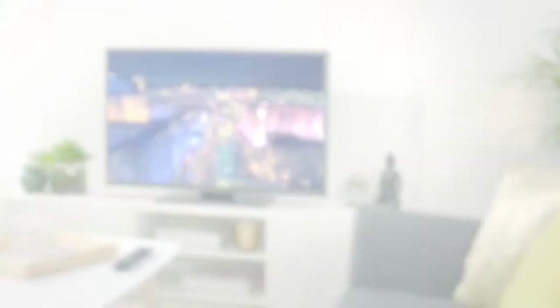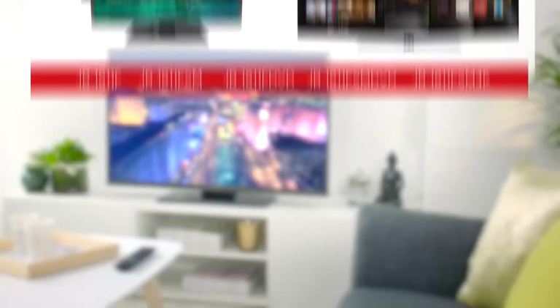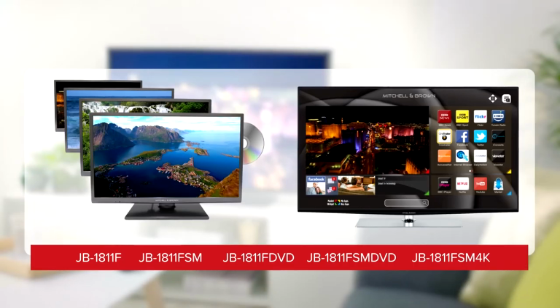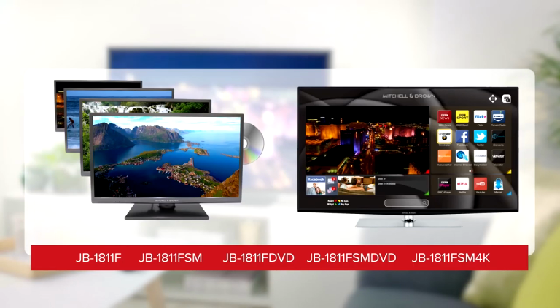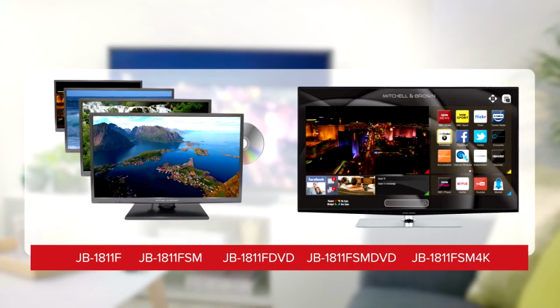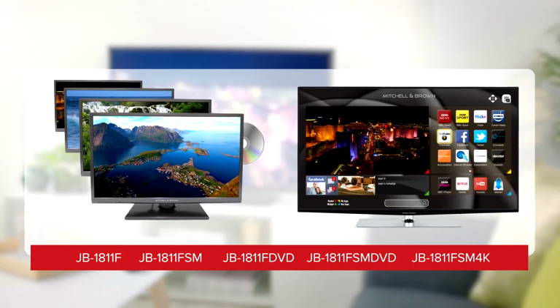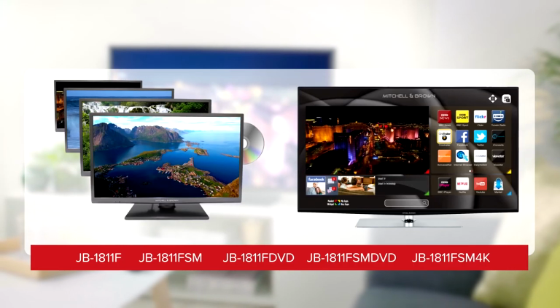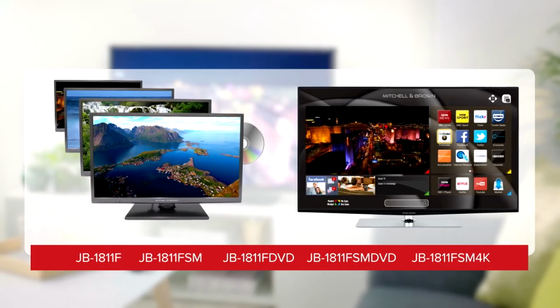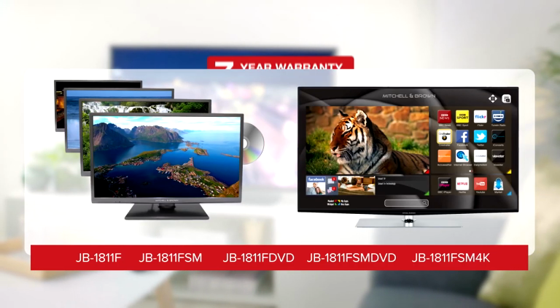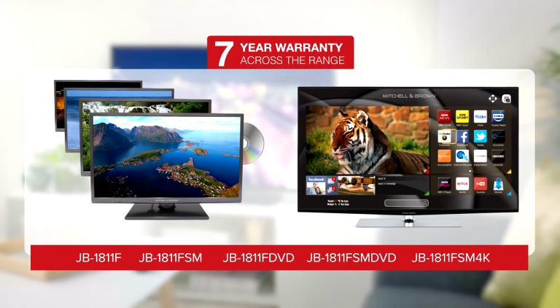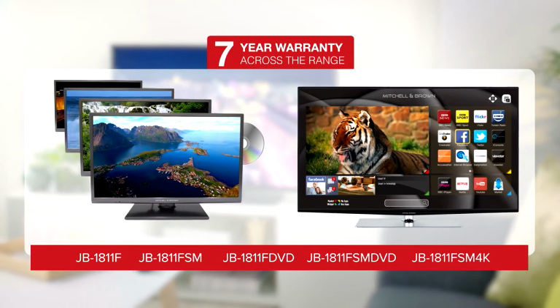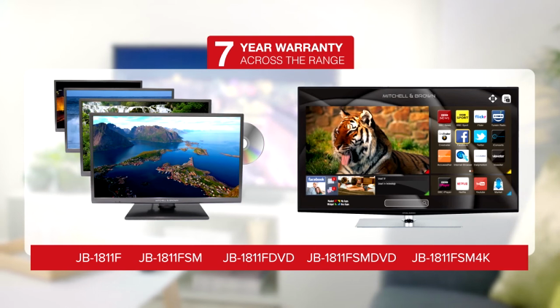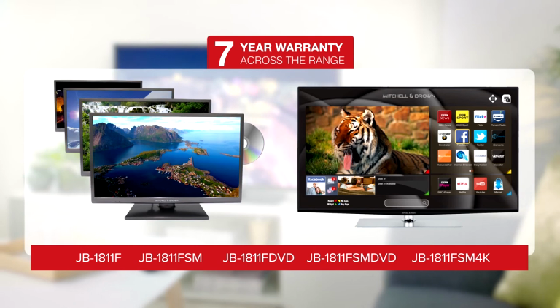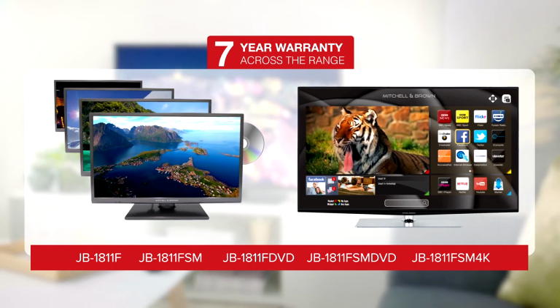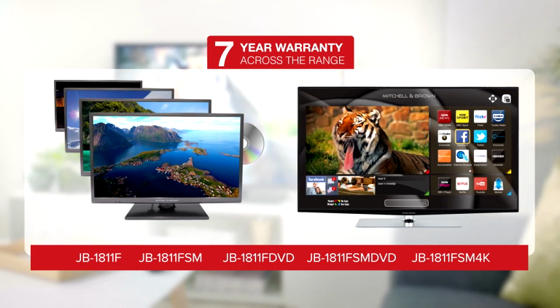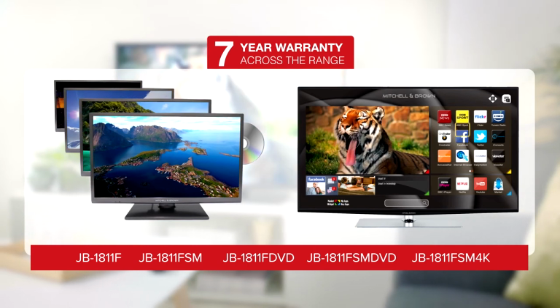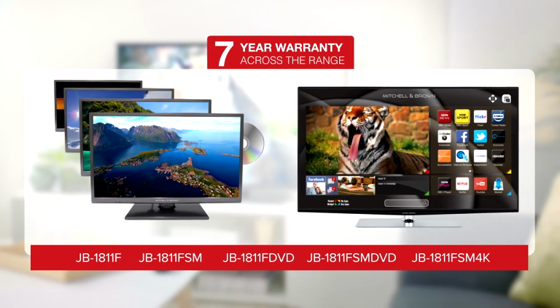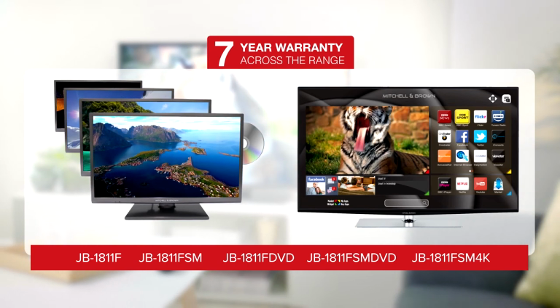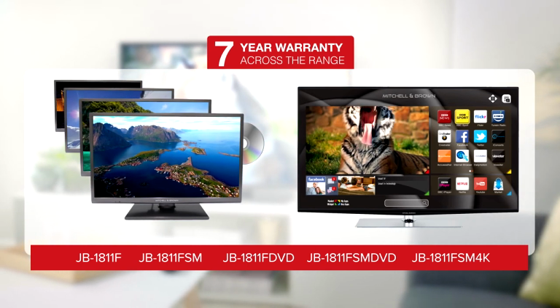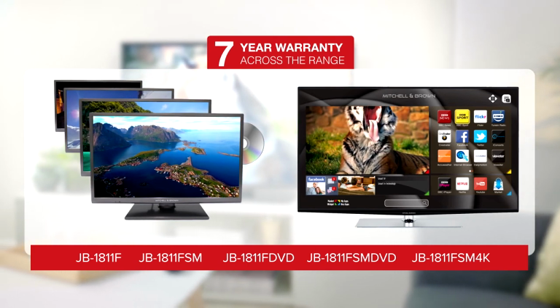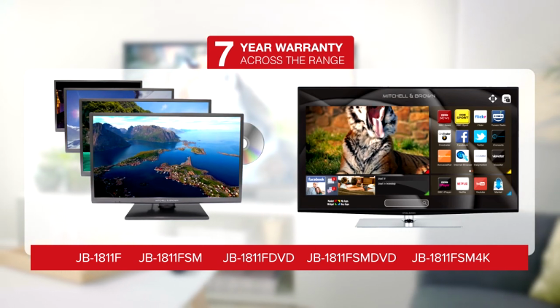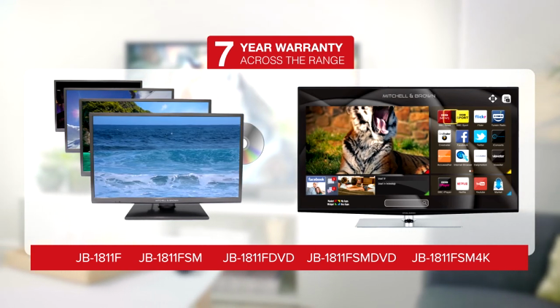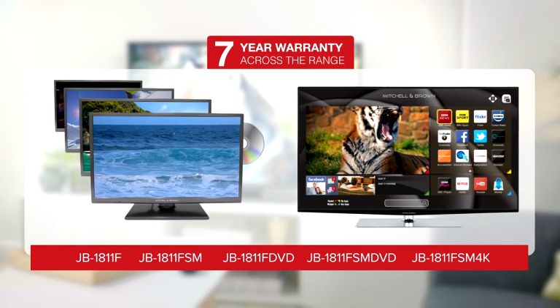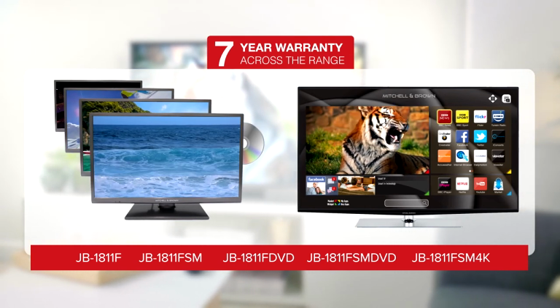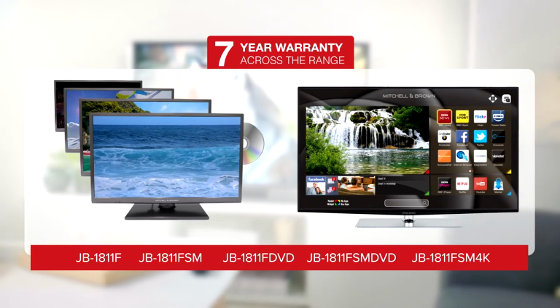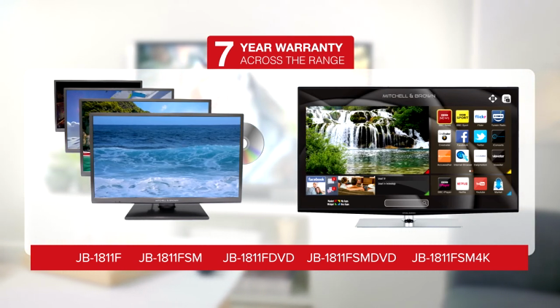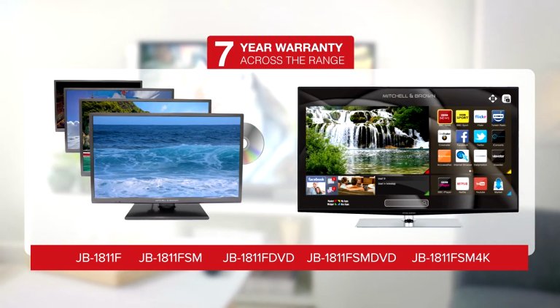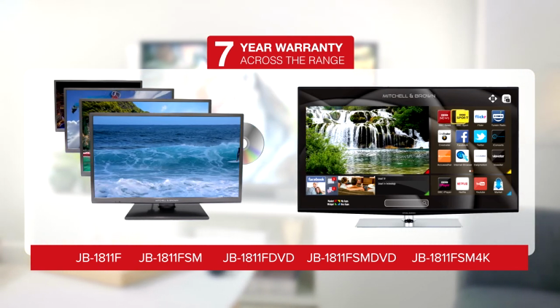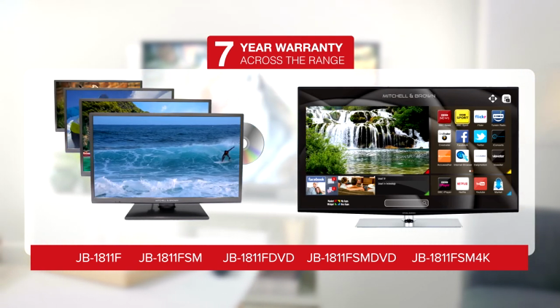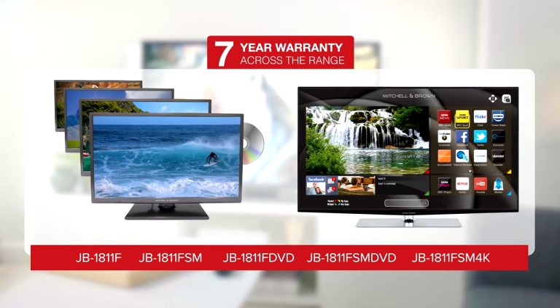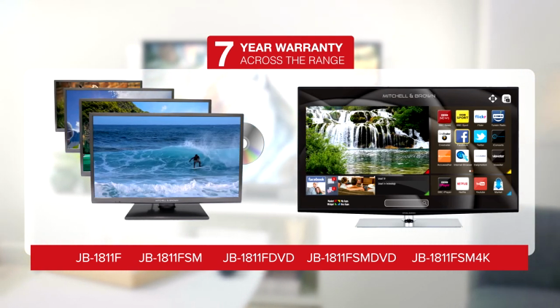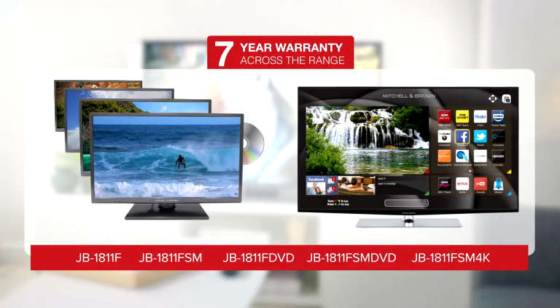The Mitchell & Brown range of televisions. Superb quality, superb performance, and all backed by an industry-leading 7-year warranty.